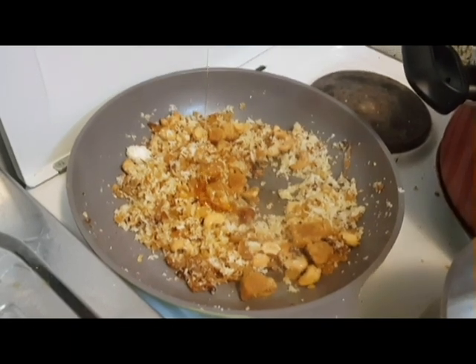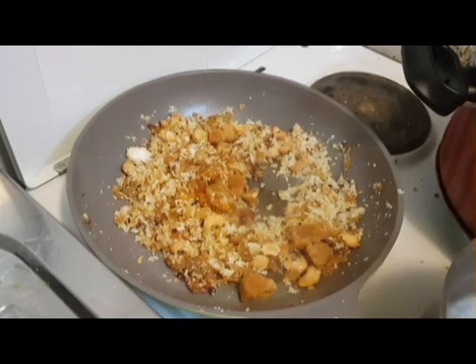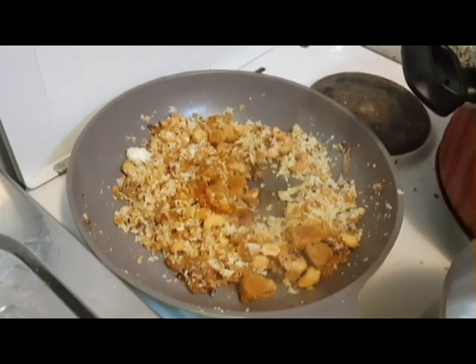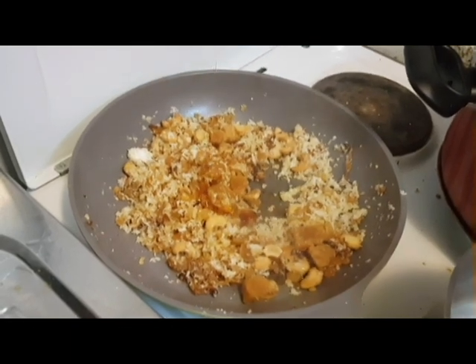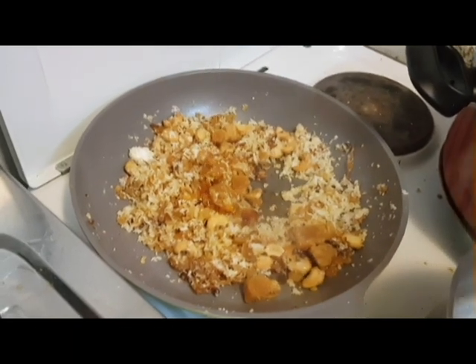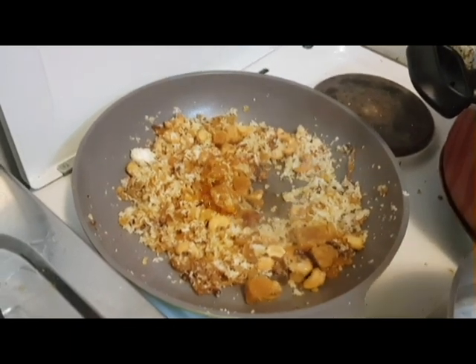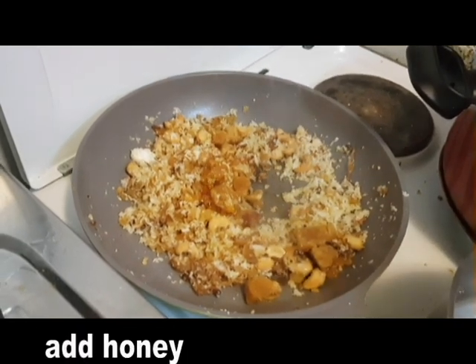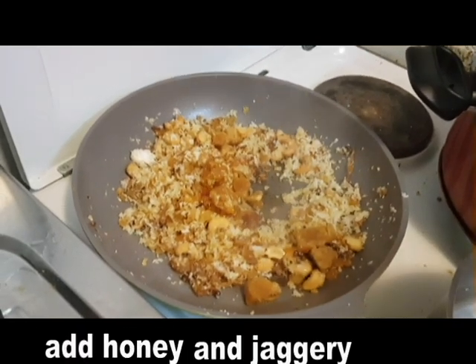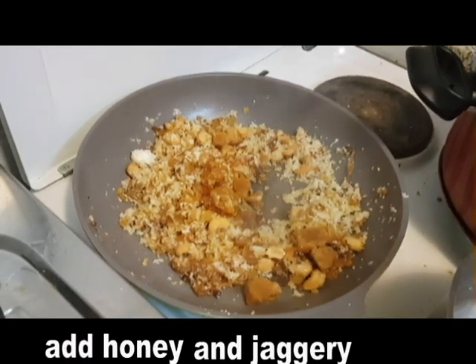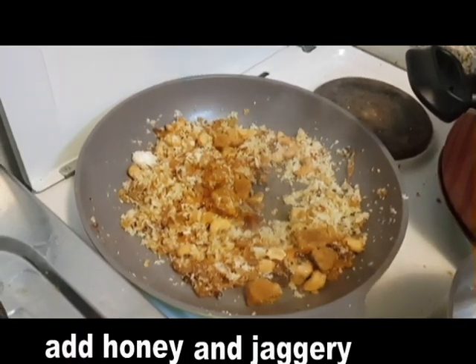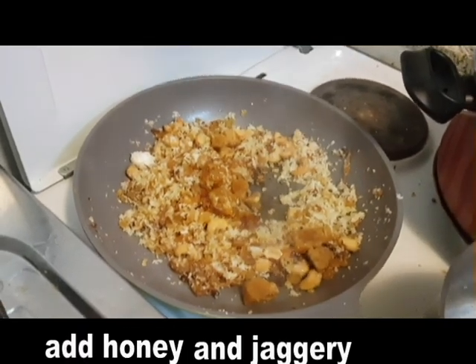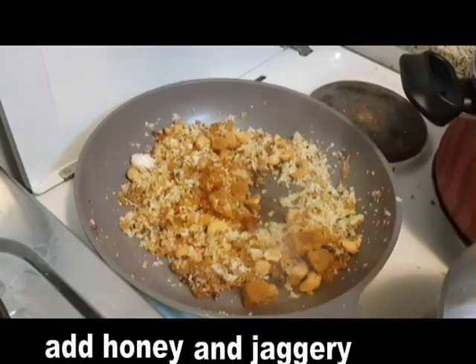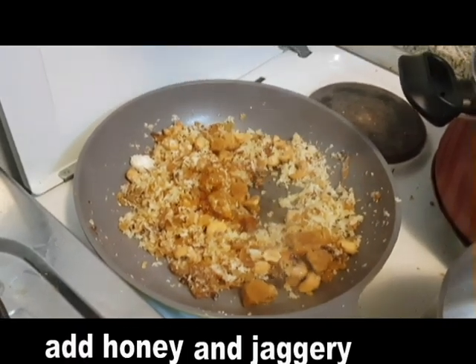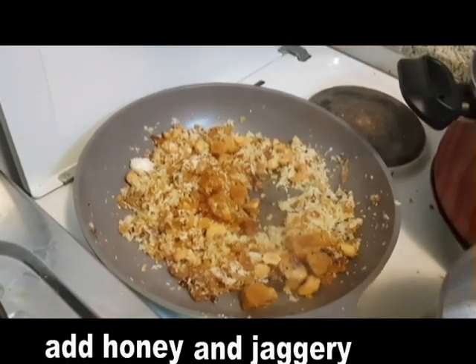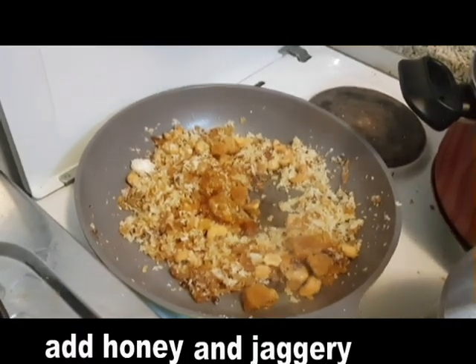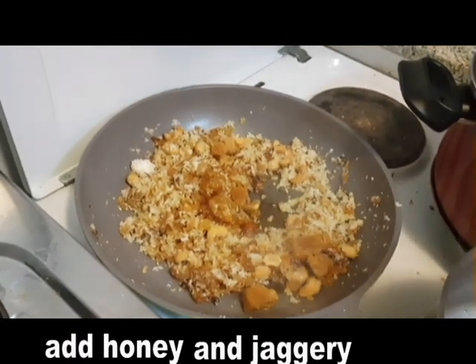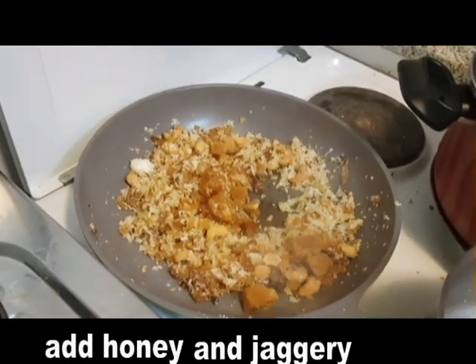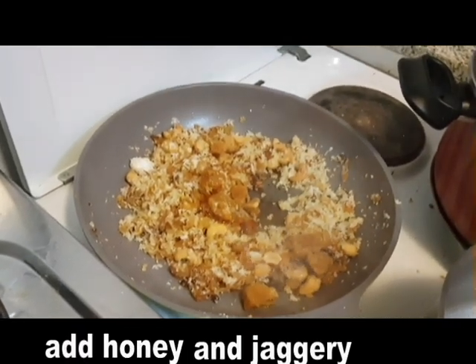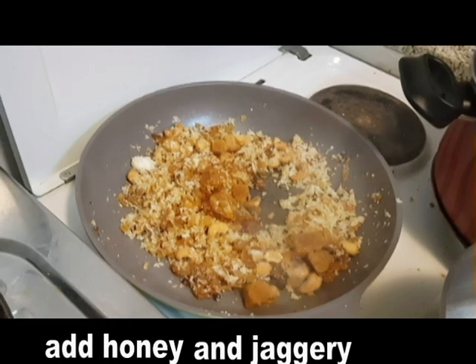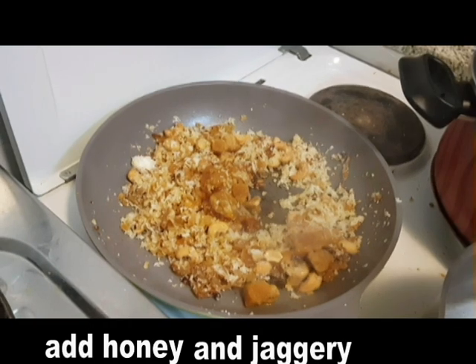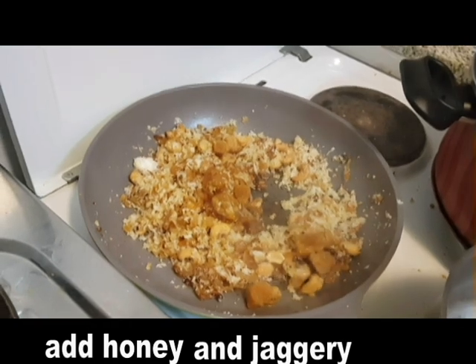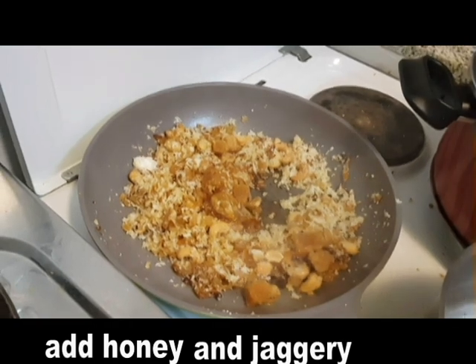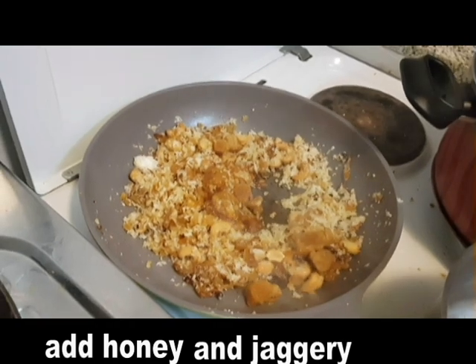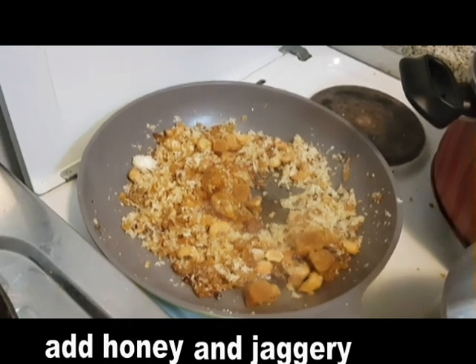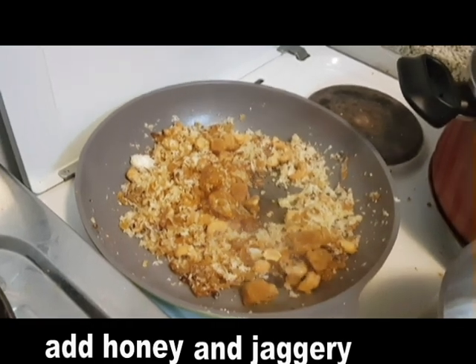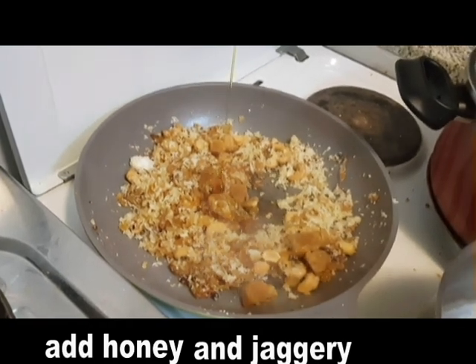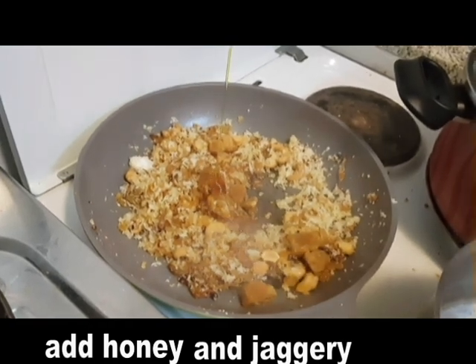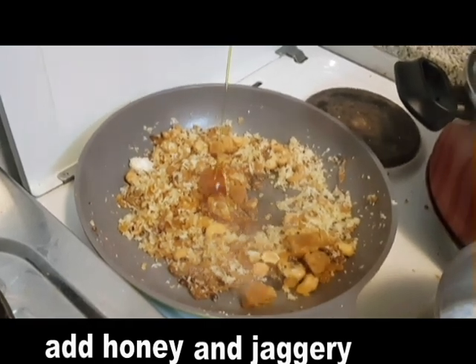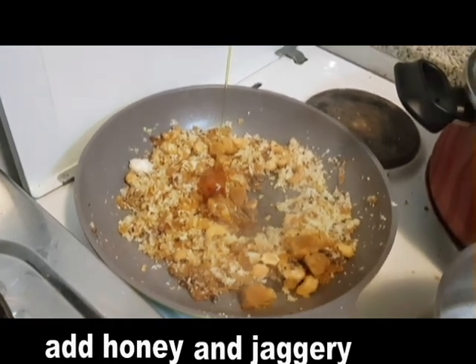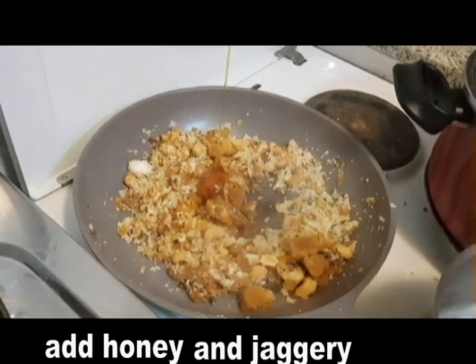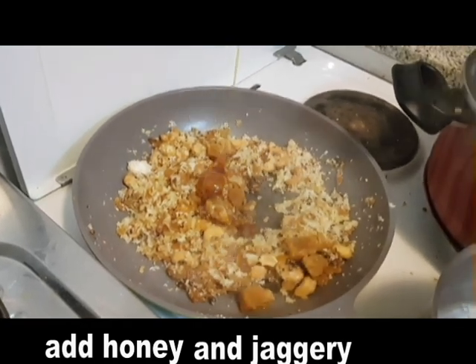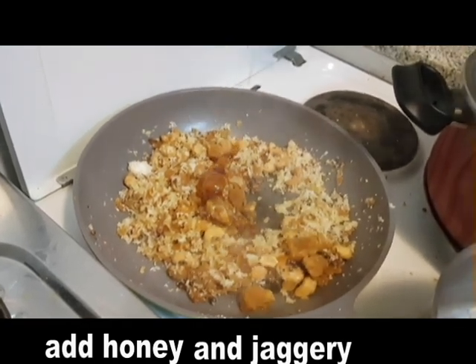Add a little bit of honey. 1 tablespoon of honey. It will be more than a teaspoon of honey.